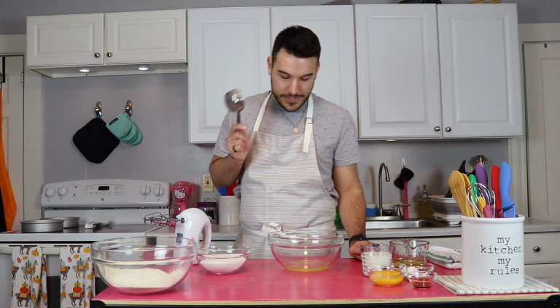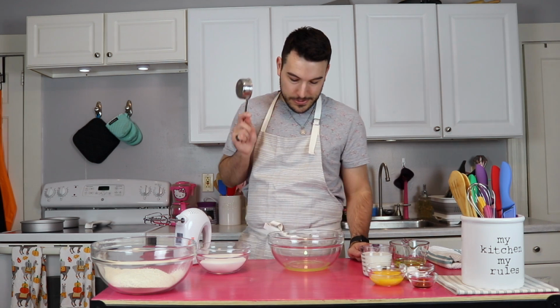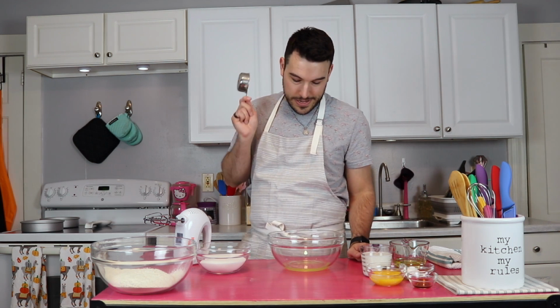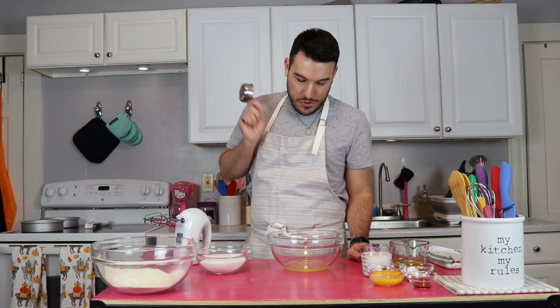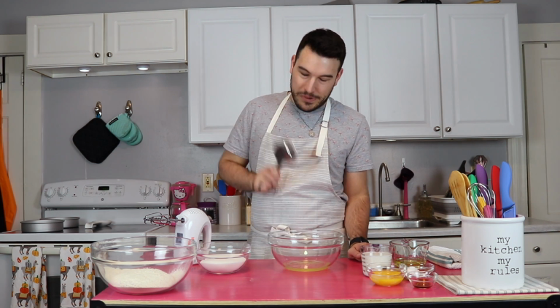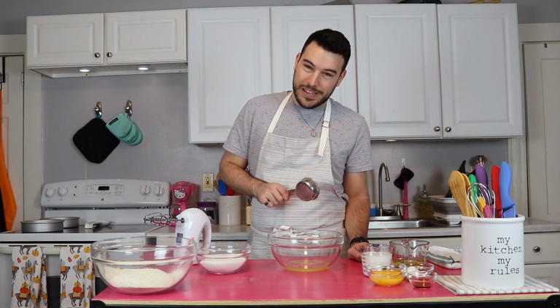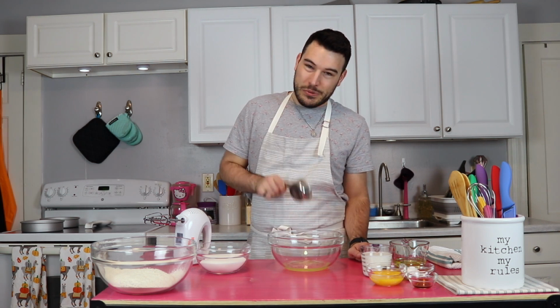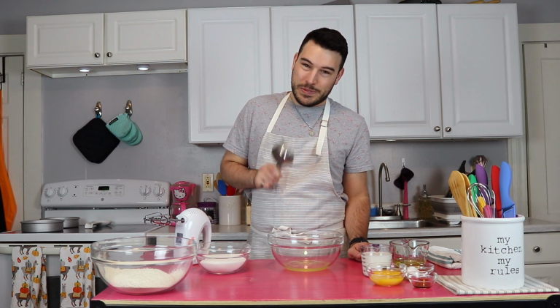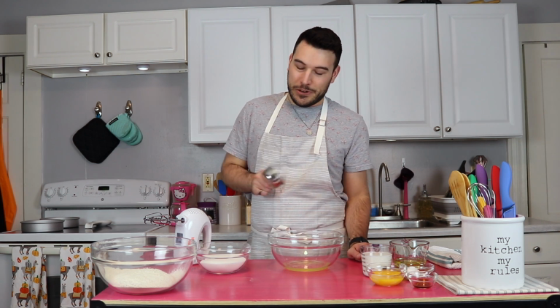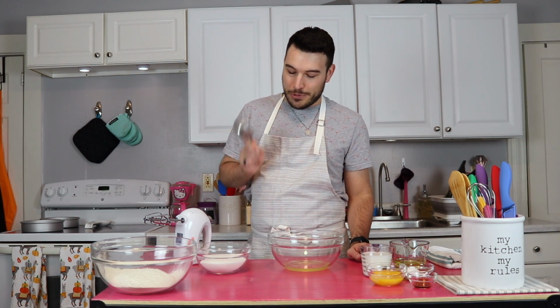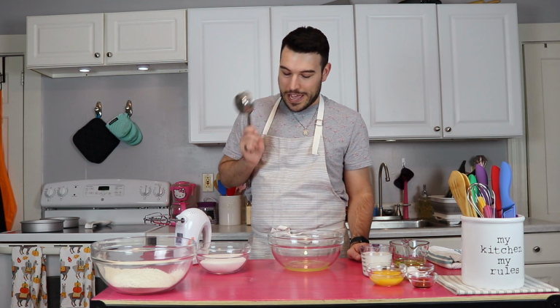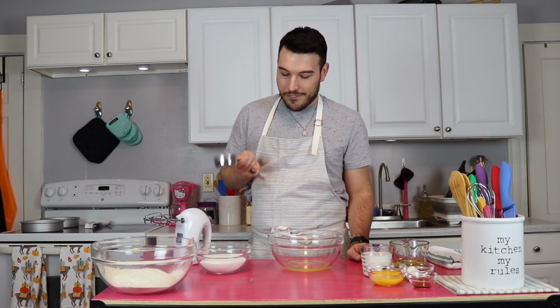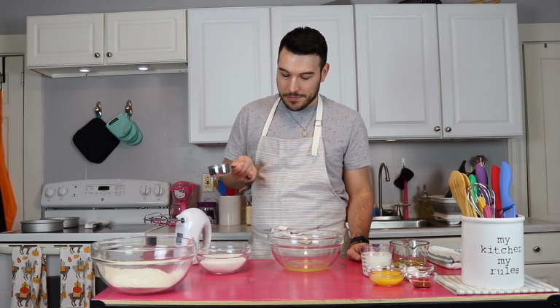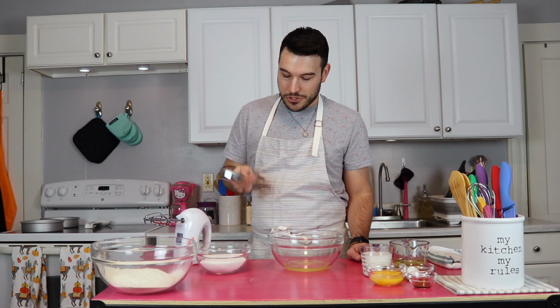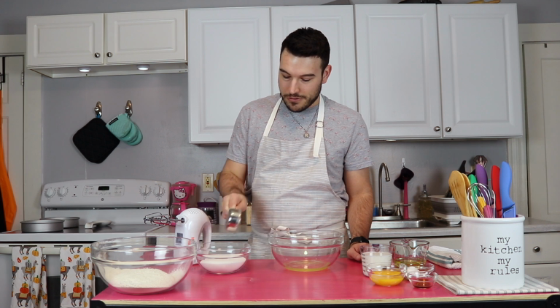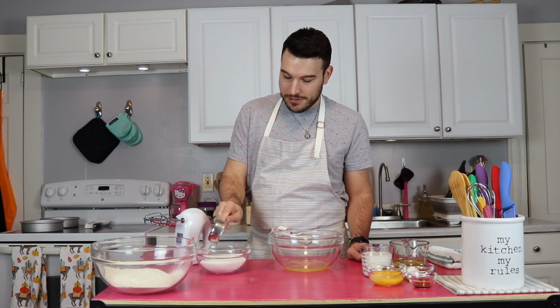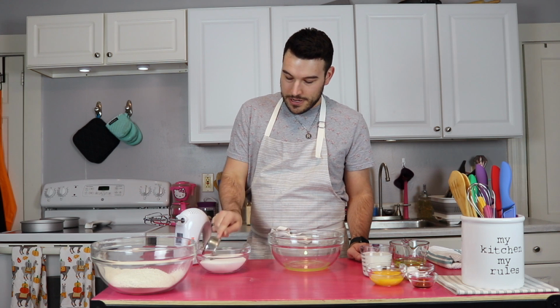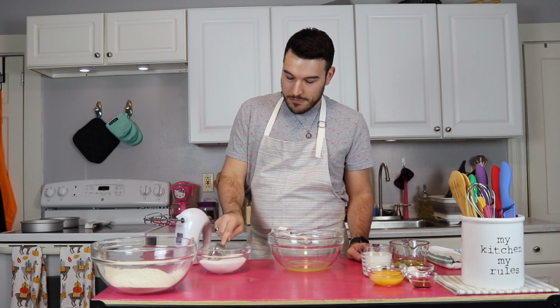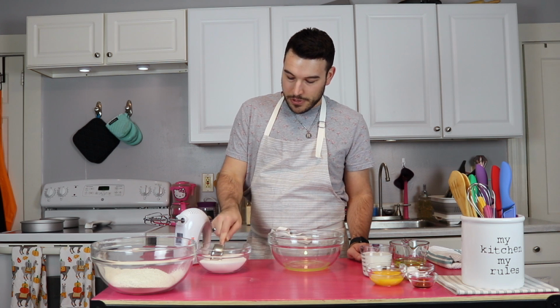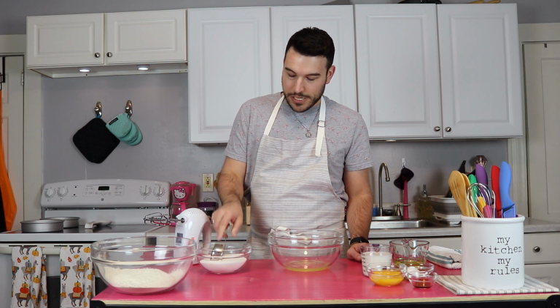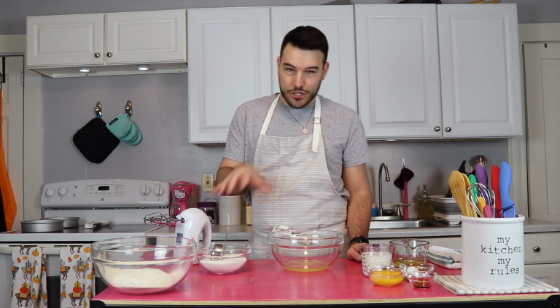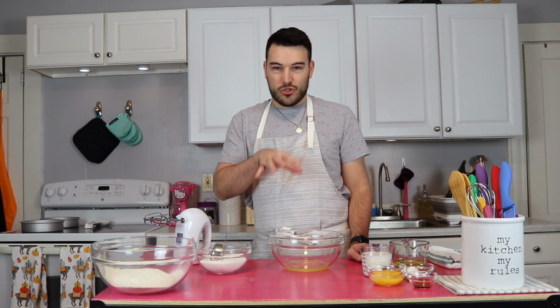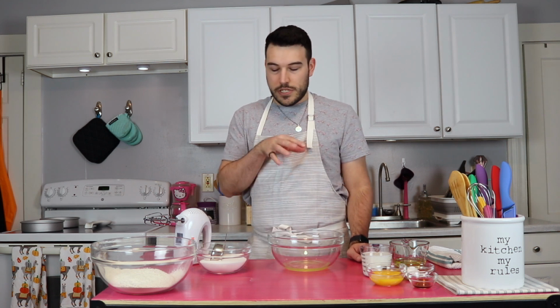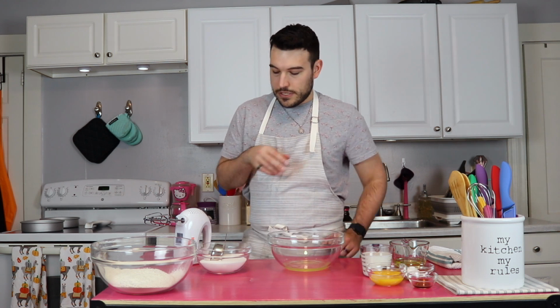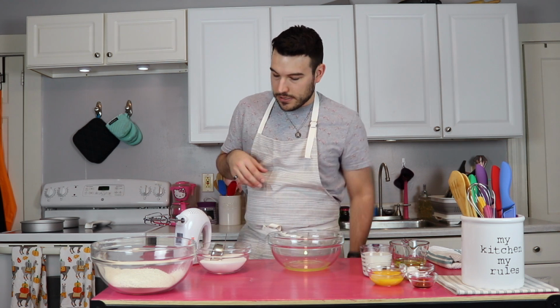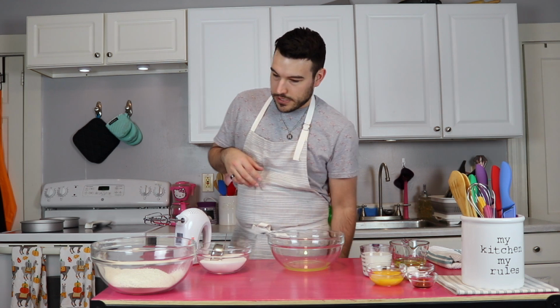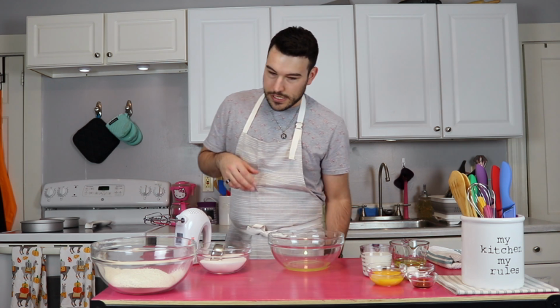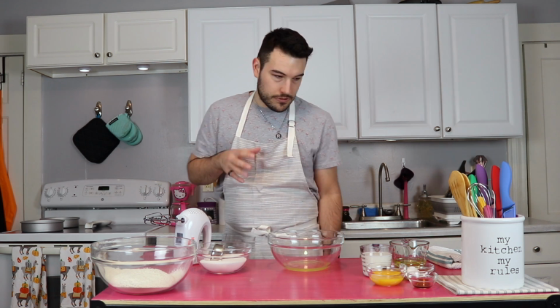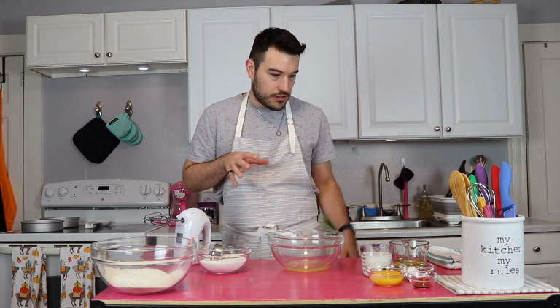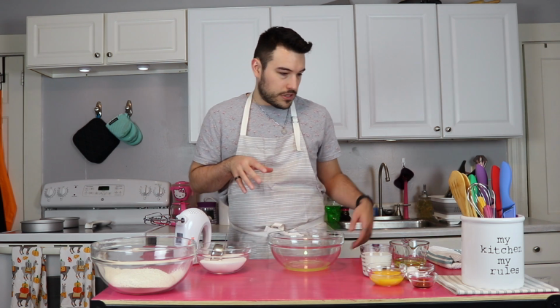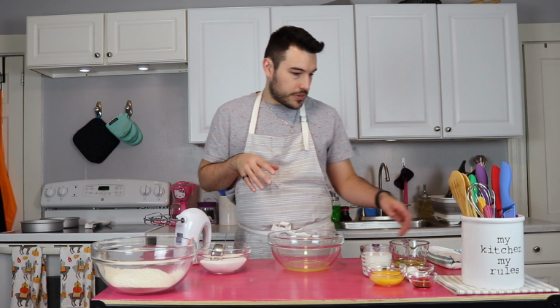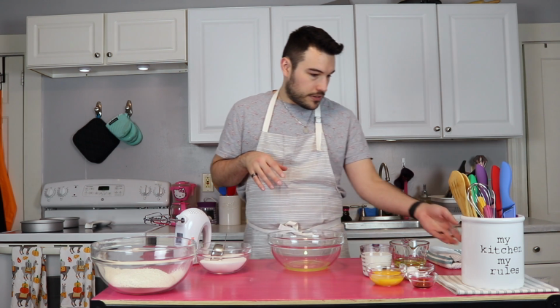So with the egg whites, we are going to put a half cup of sugar in, but we're going to kind of stream it in slowly until it's all combined.